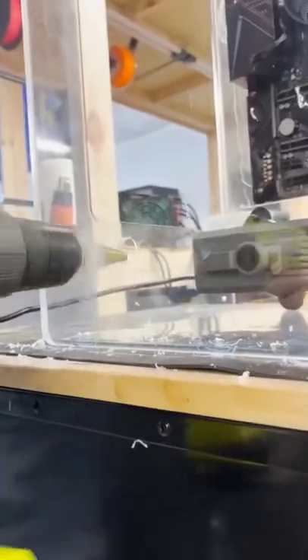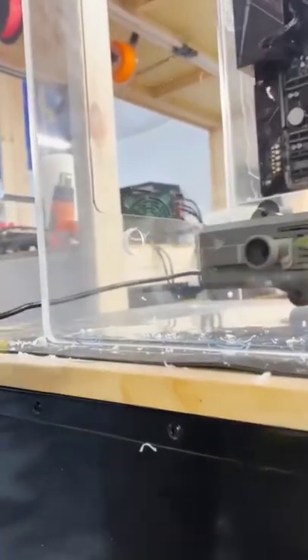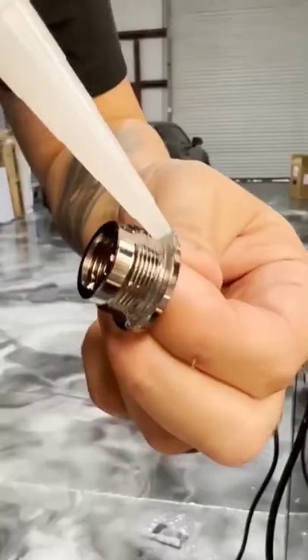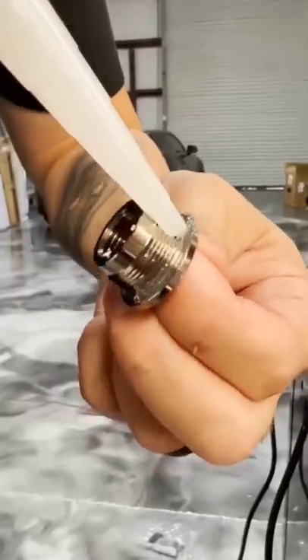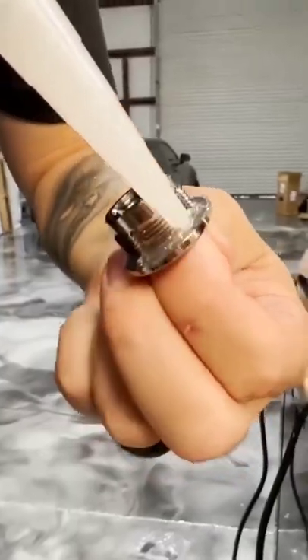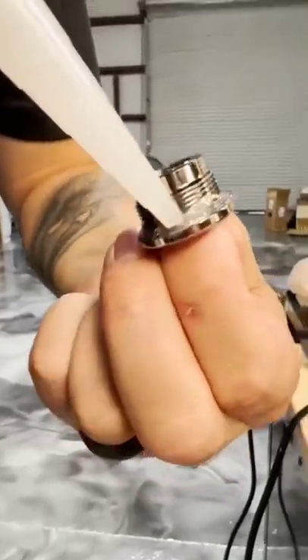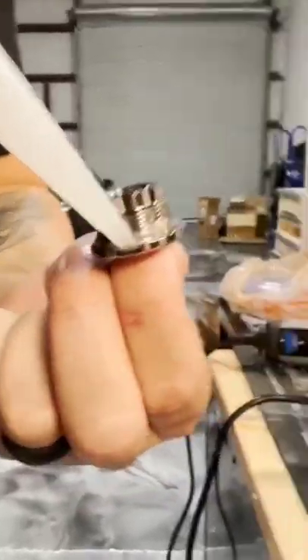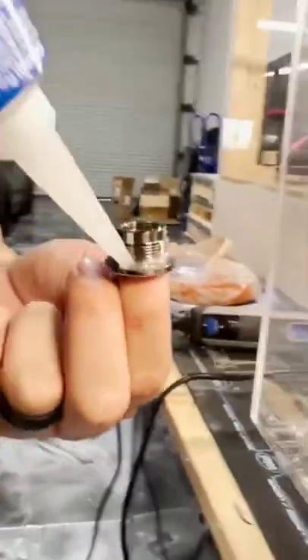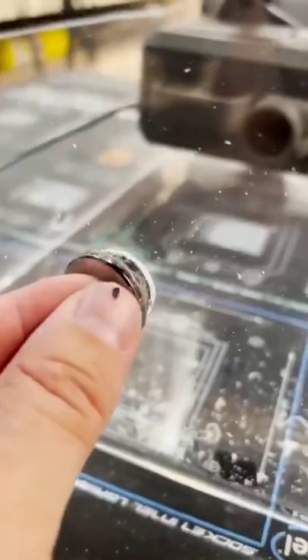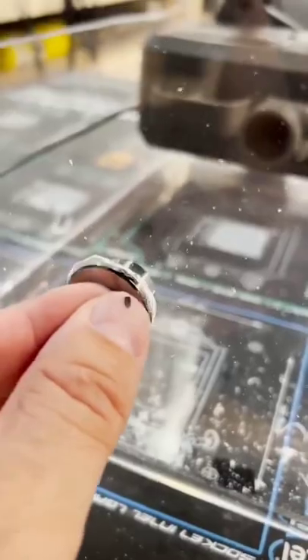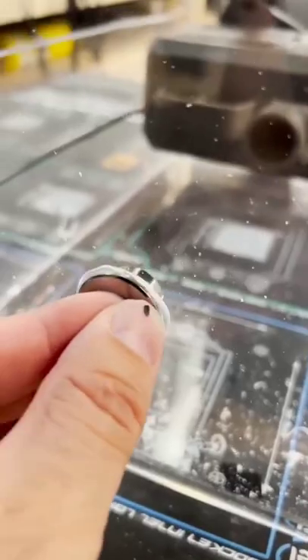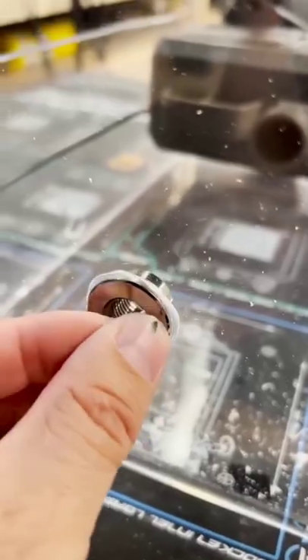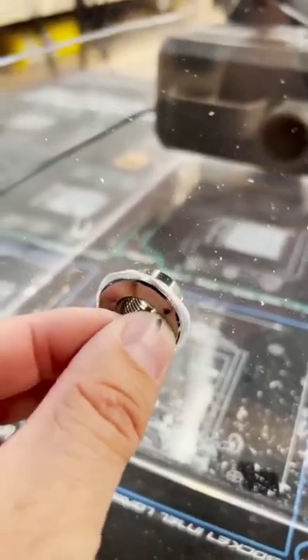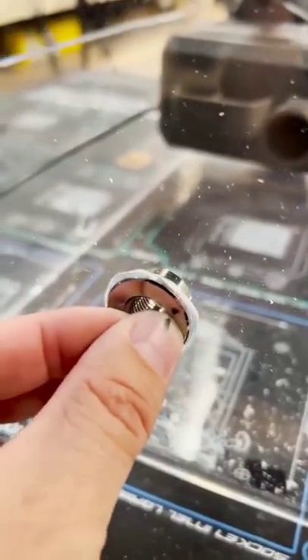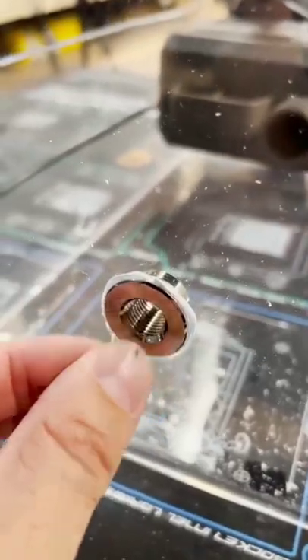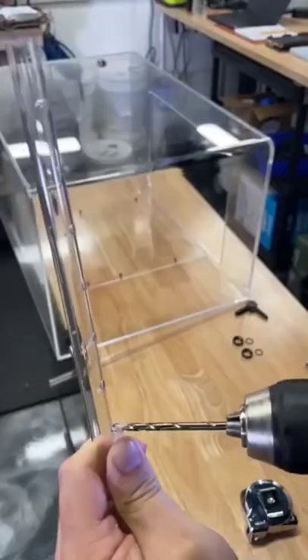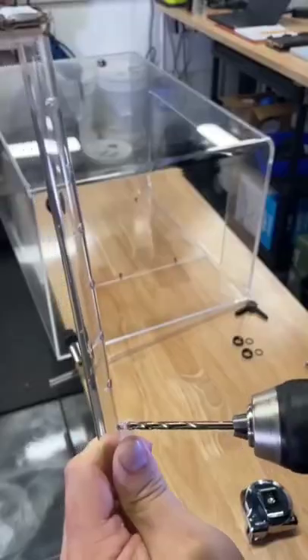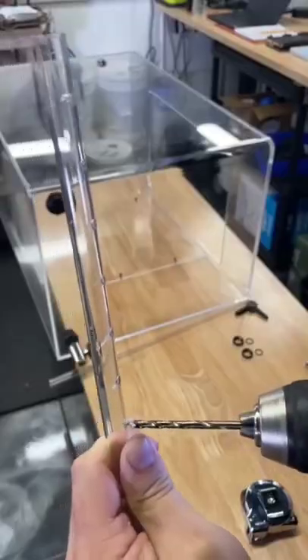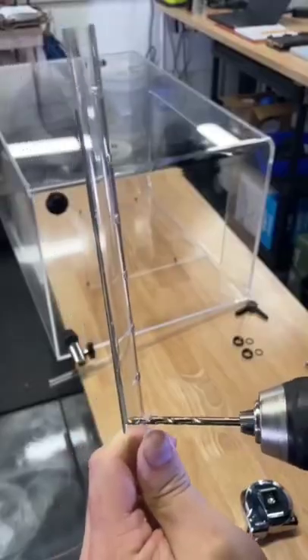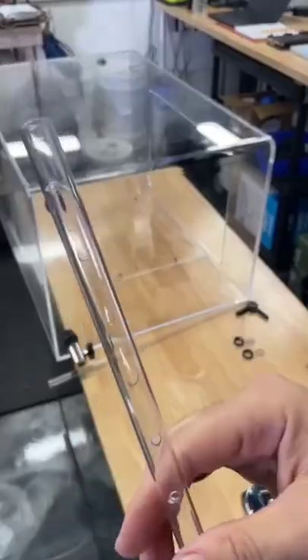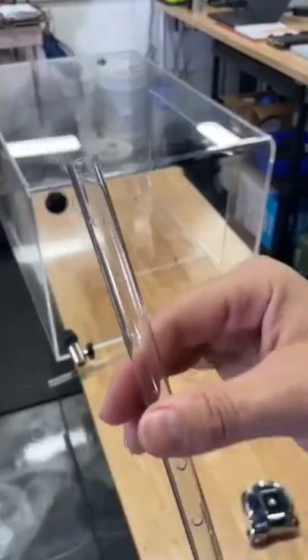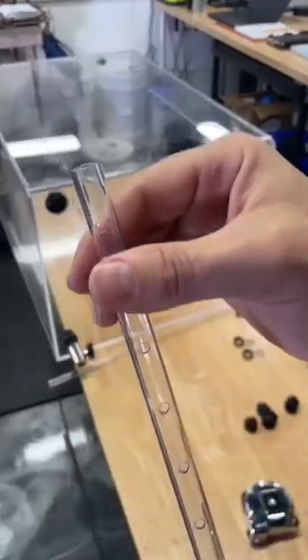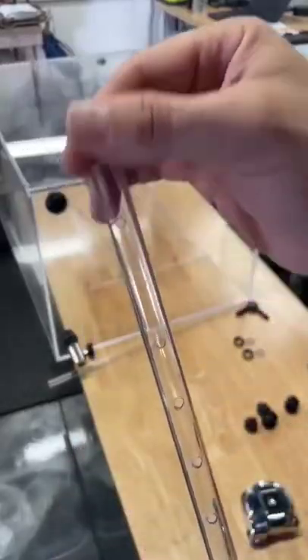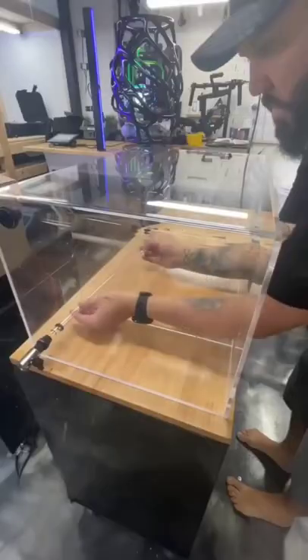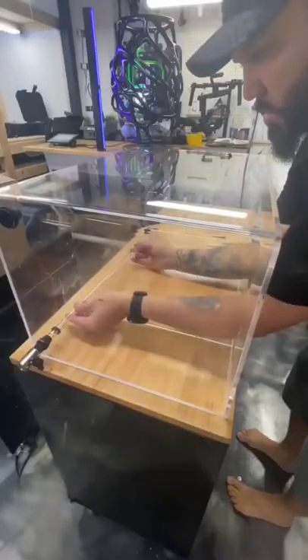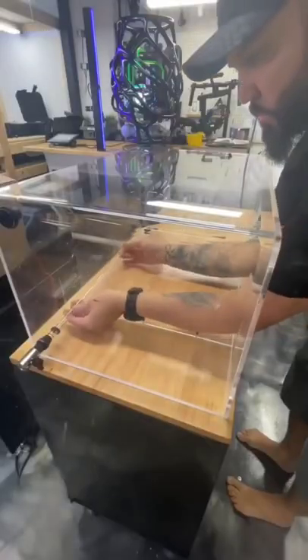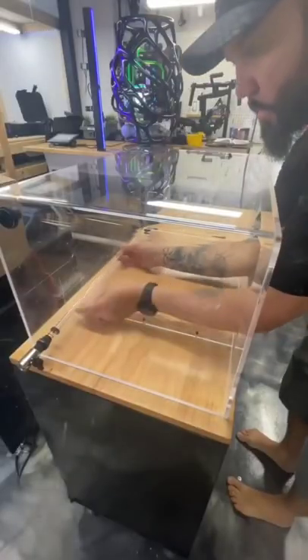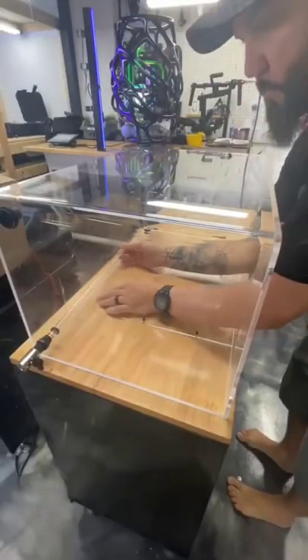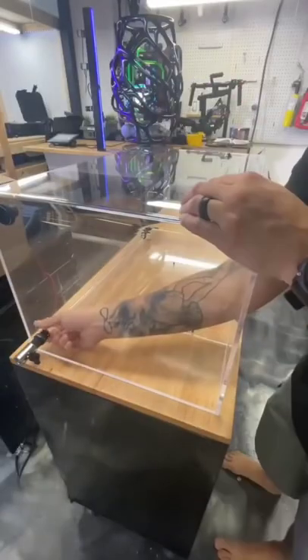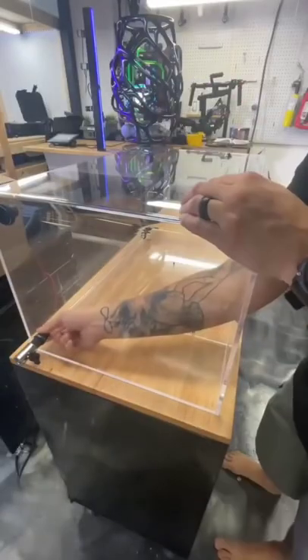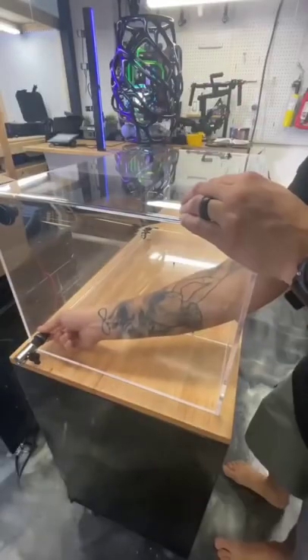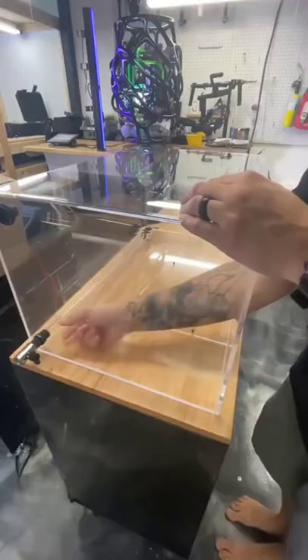We then put in water cooling pass-throughs. Then we drilled a tube that the liquid could flow through. We installed the tube and got the tank ready for a pump.